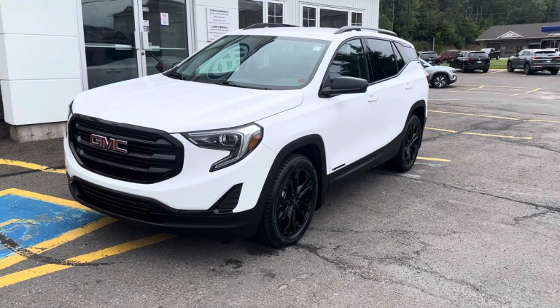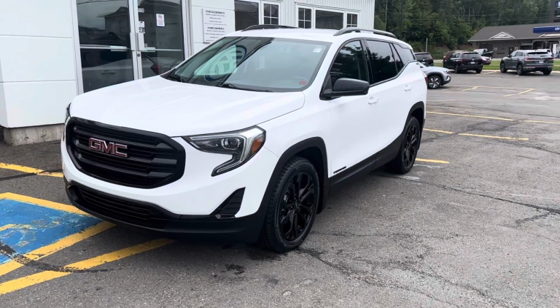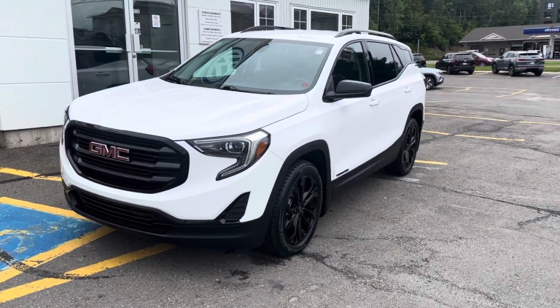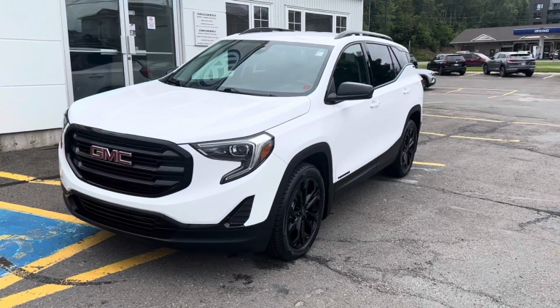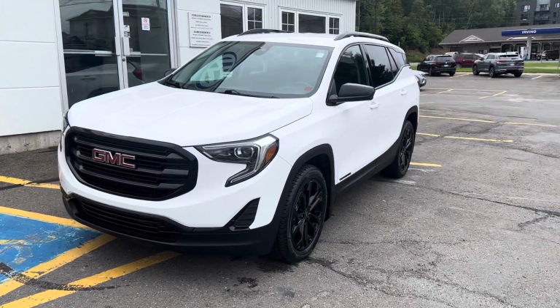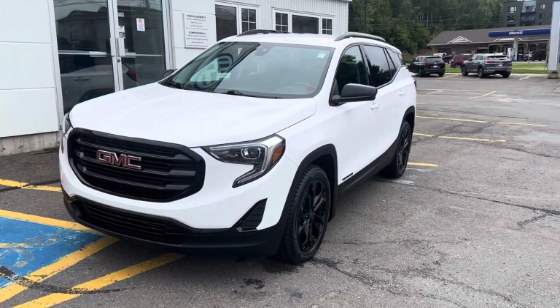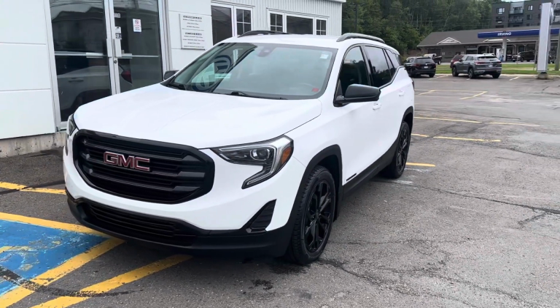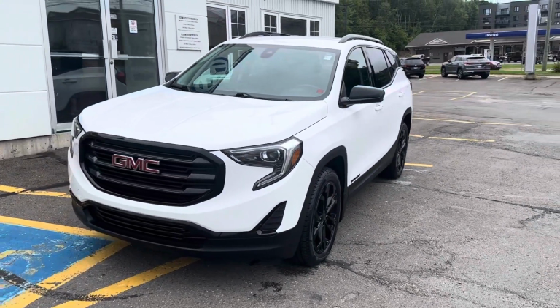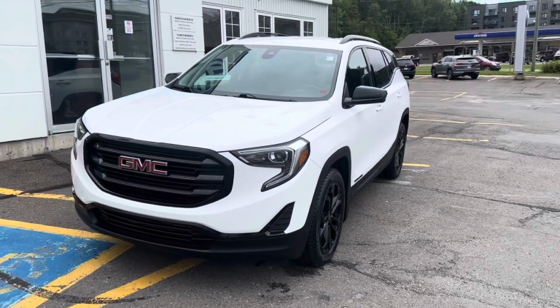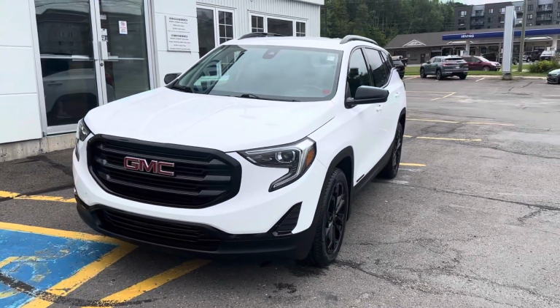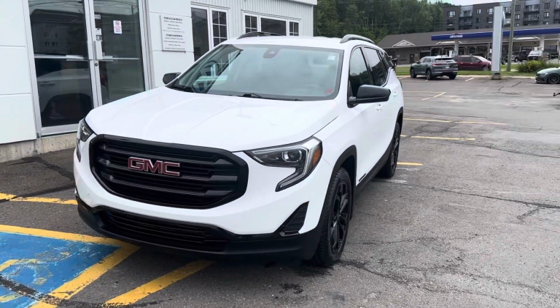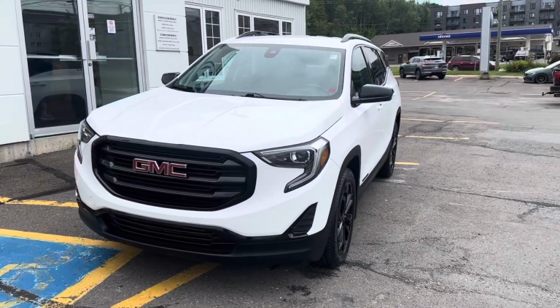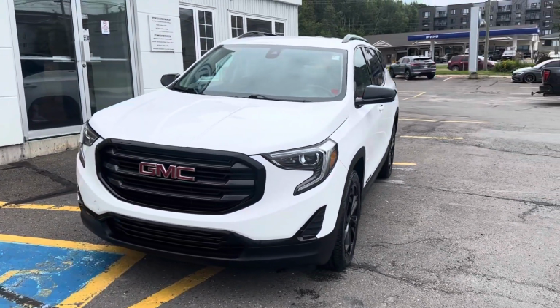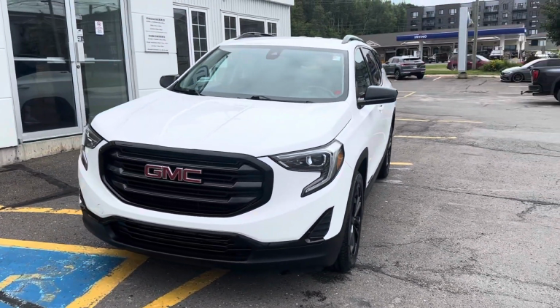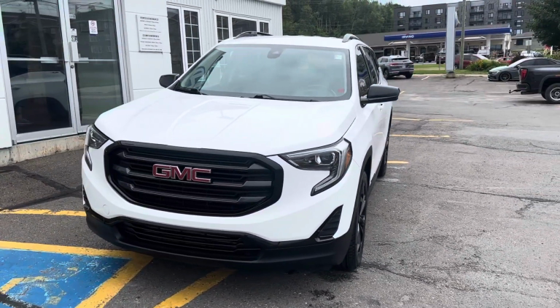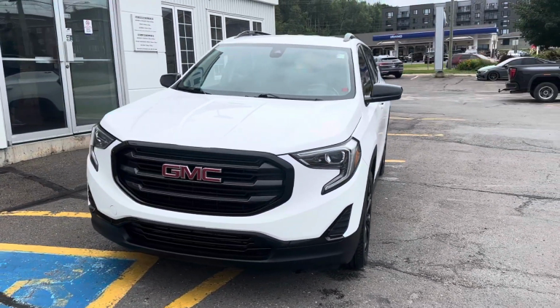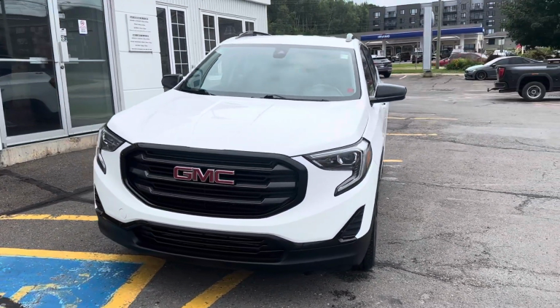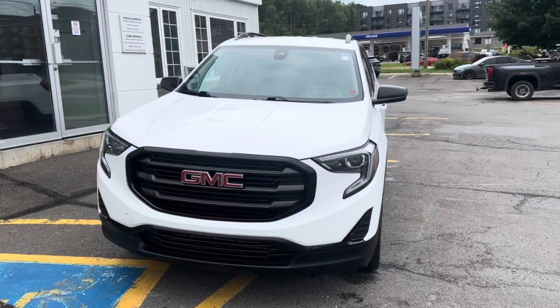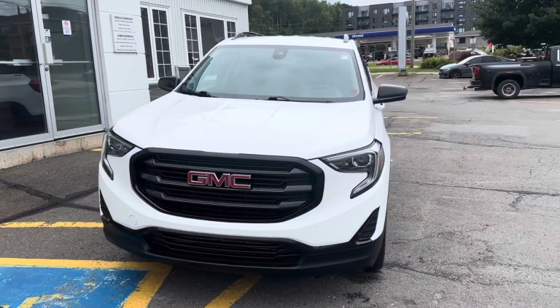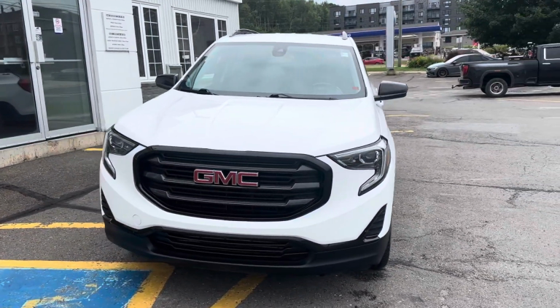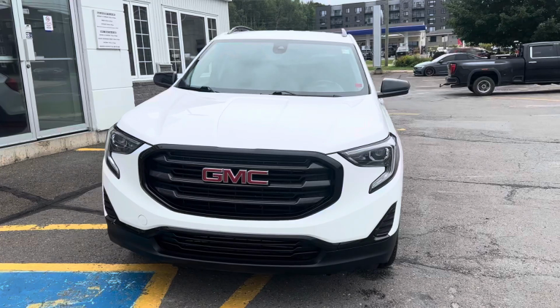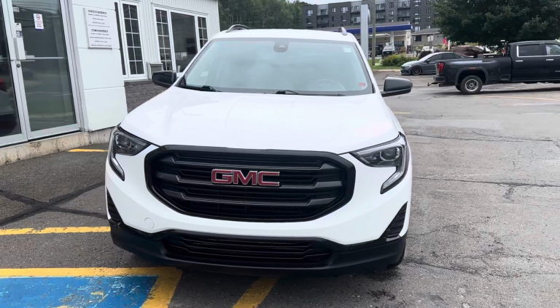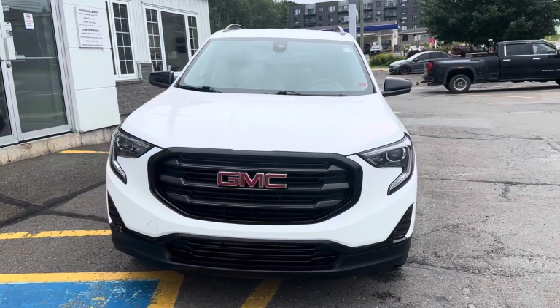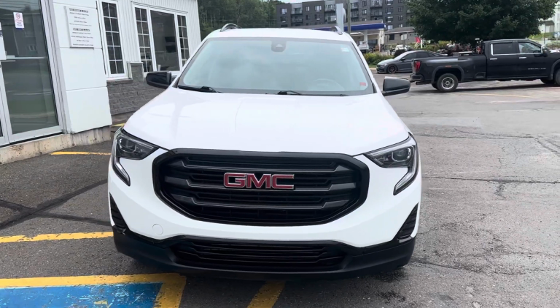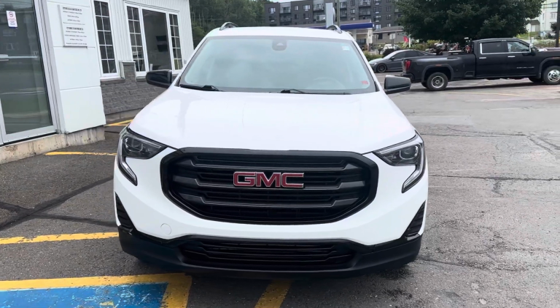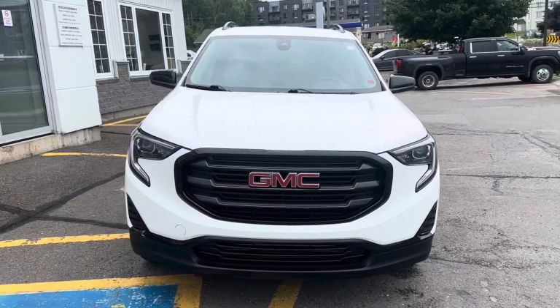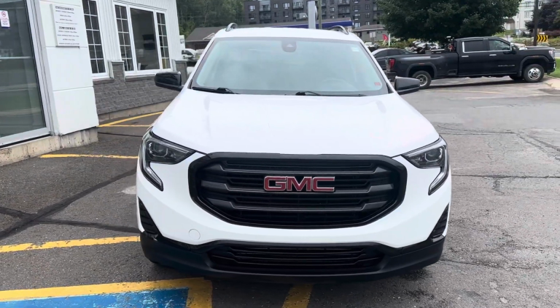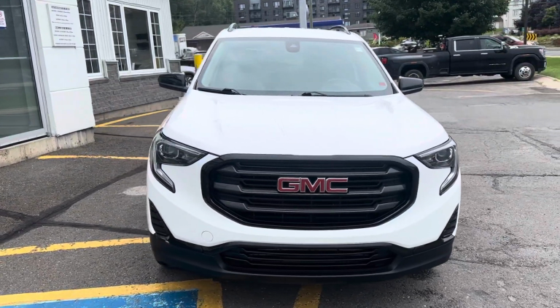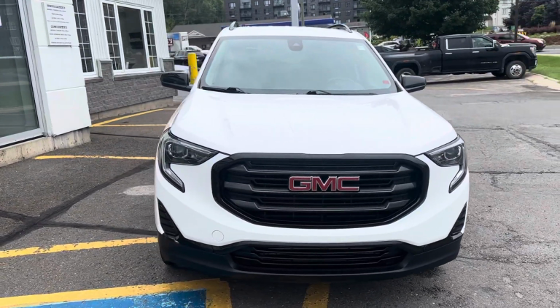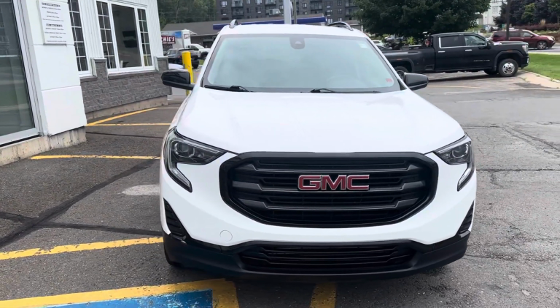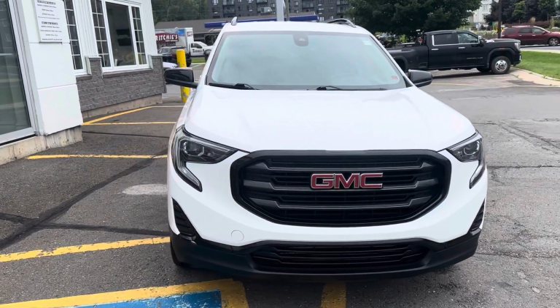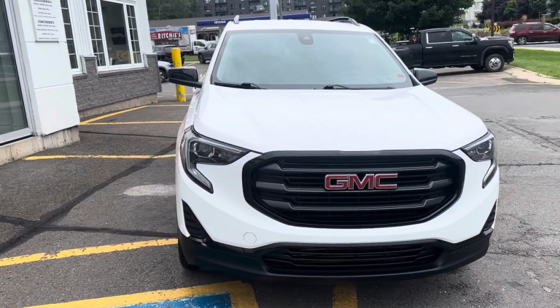Hey everybody, James here from Ferdinand Volkswagen. Today I'm bringing you a 2021 GMC Terrain SLE.